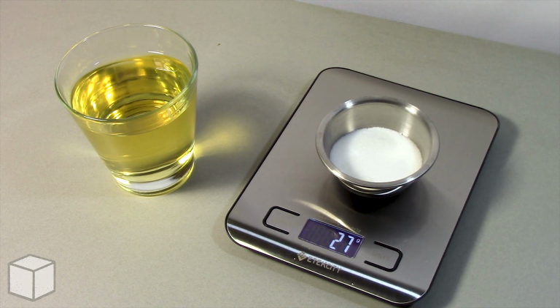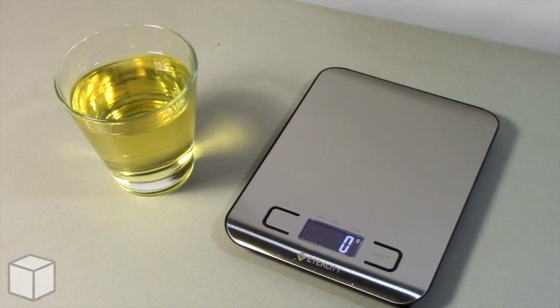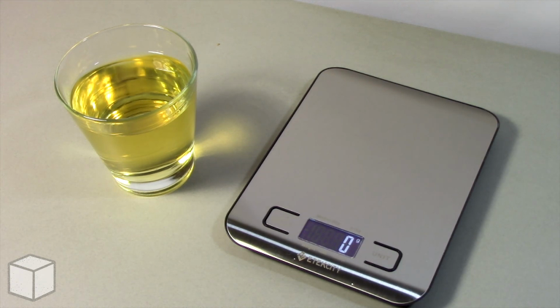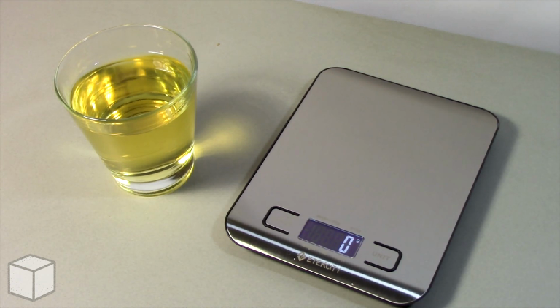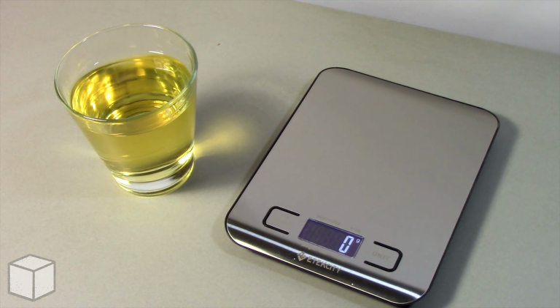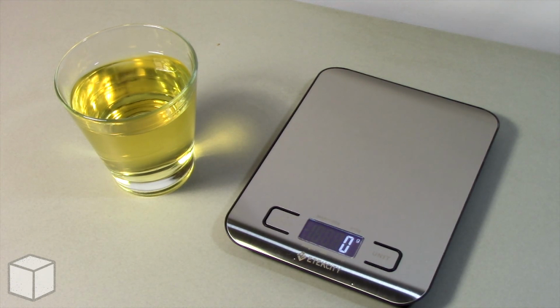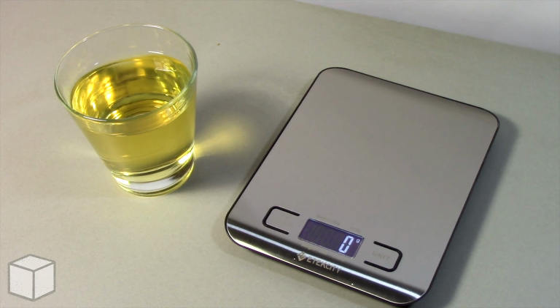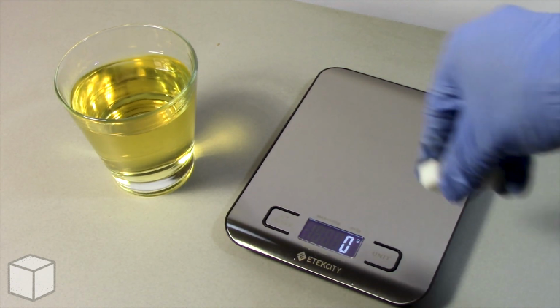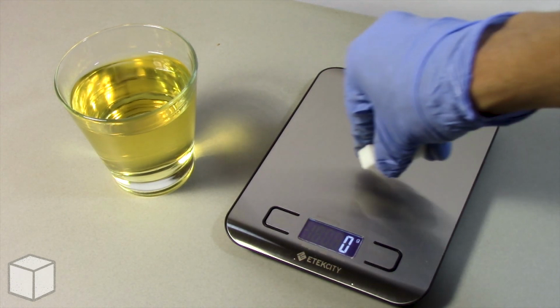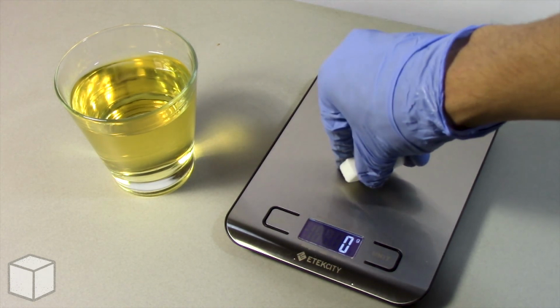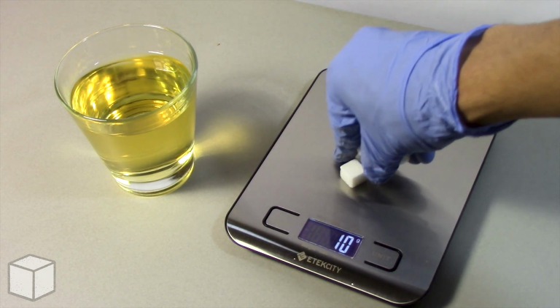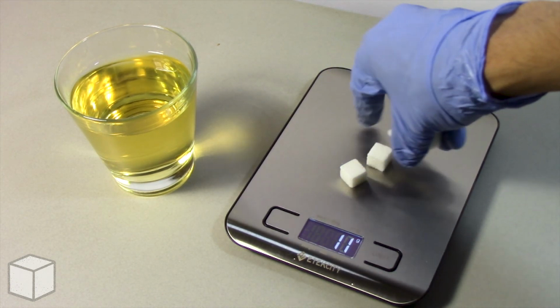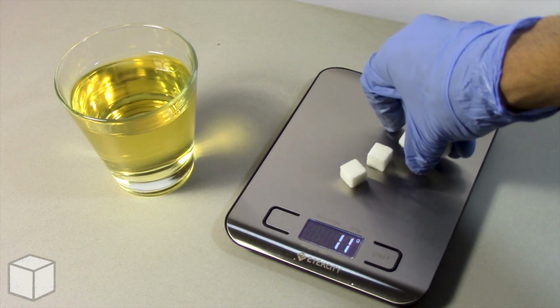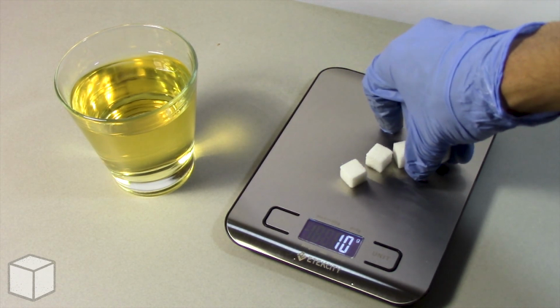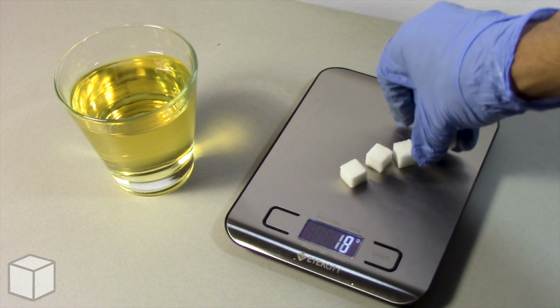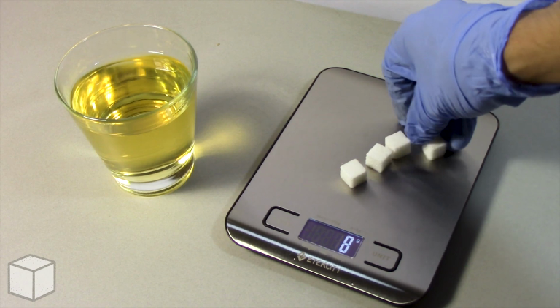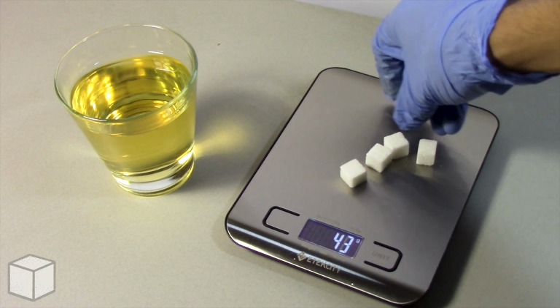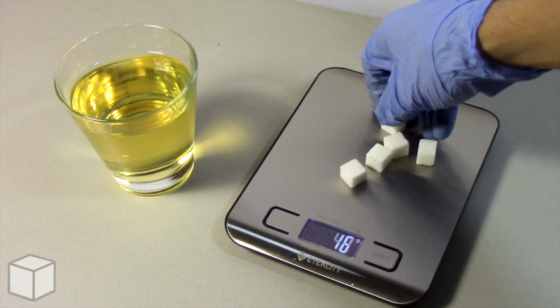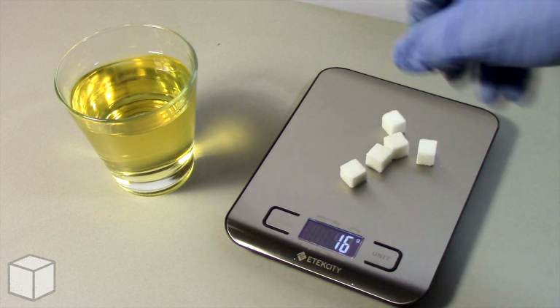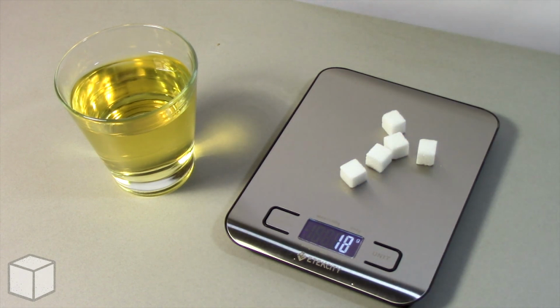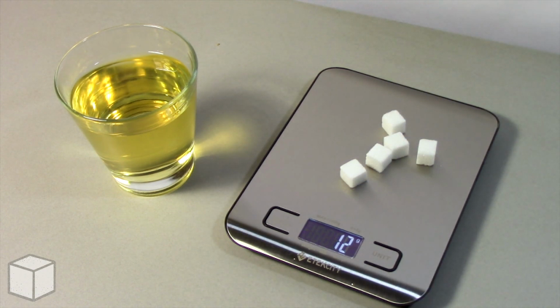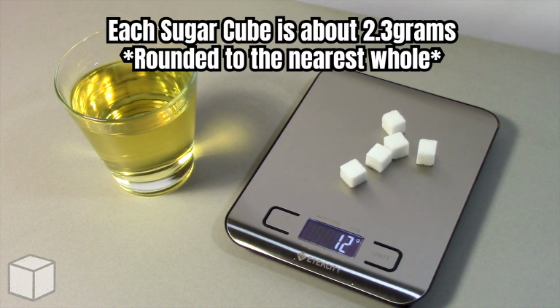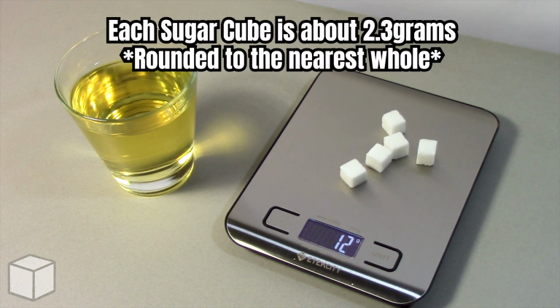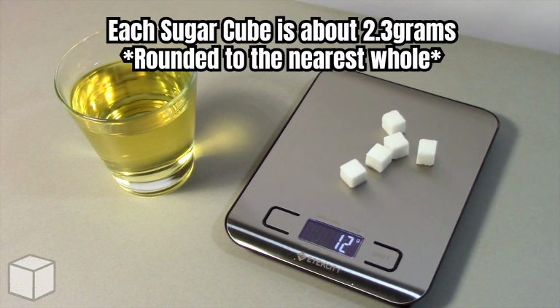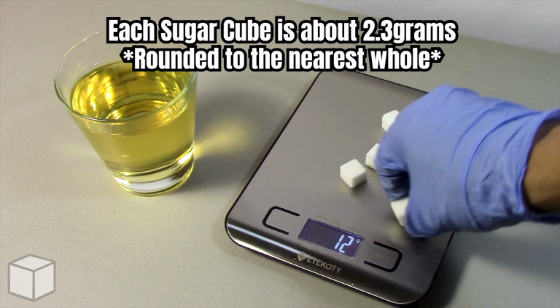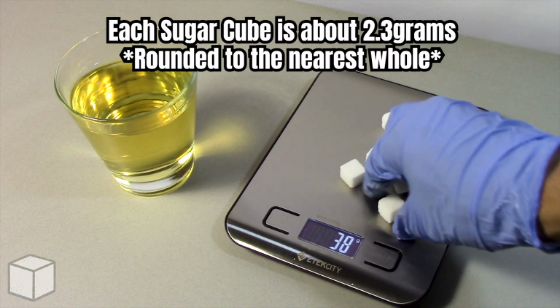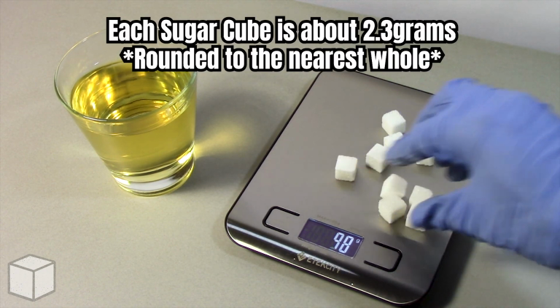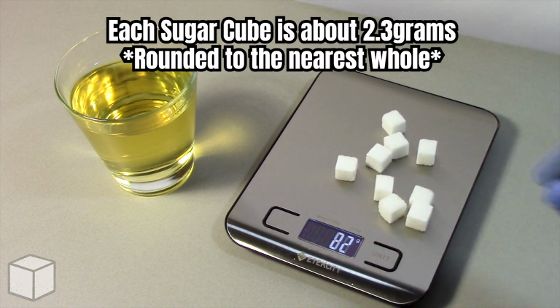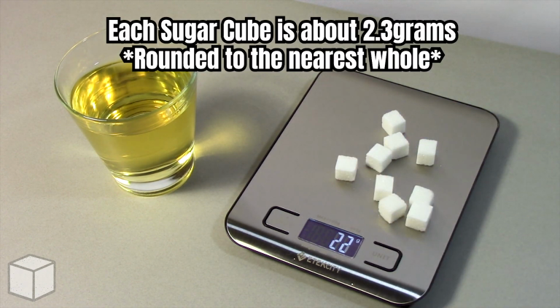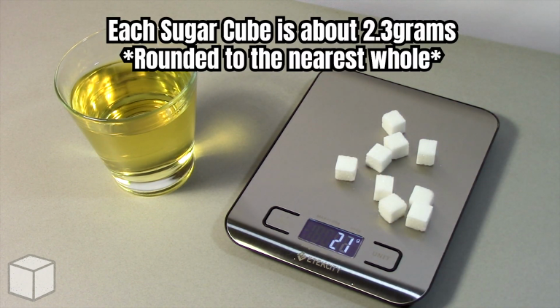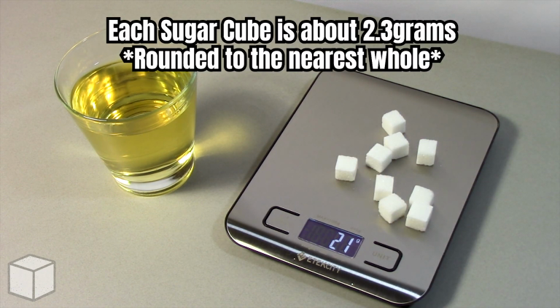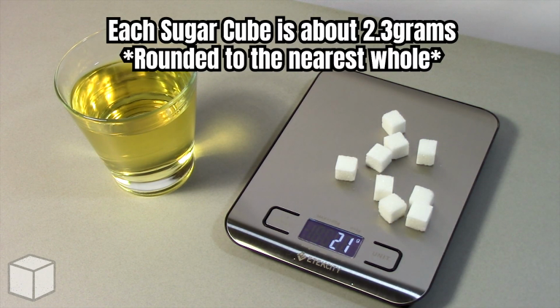And now let's see the equivalence of this using sugar cubes. Each cube is about 2.3 grams.